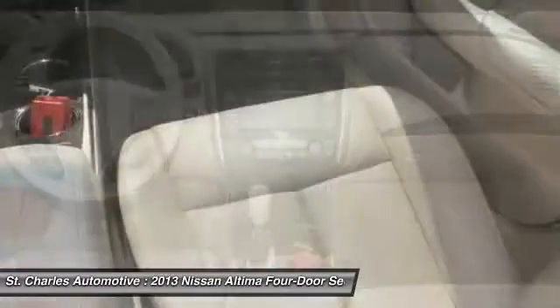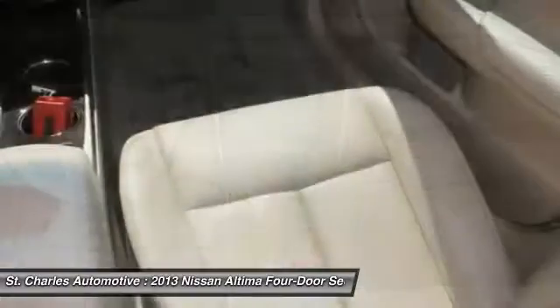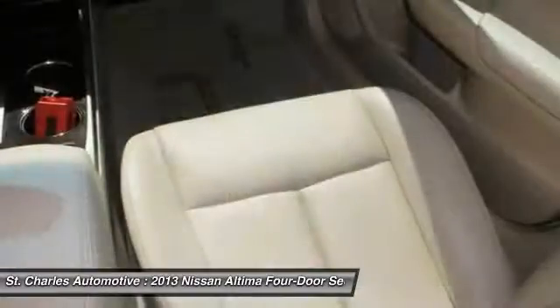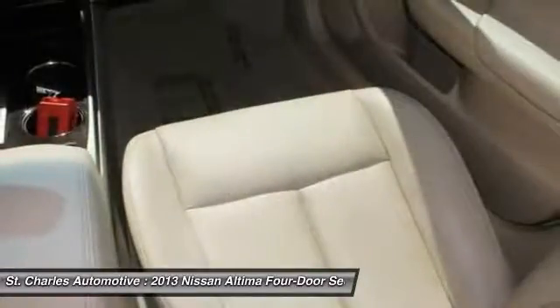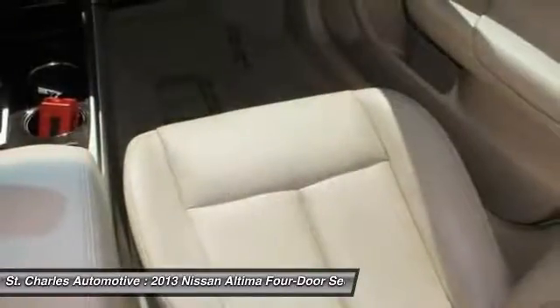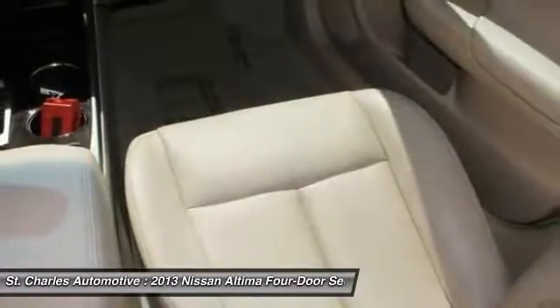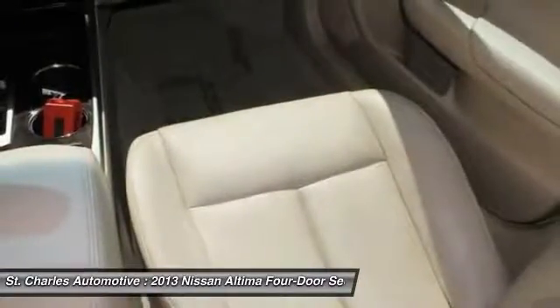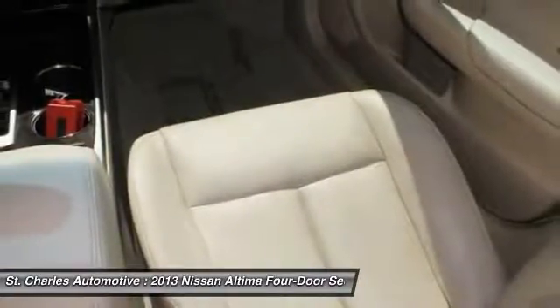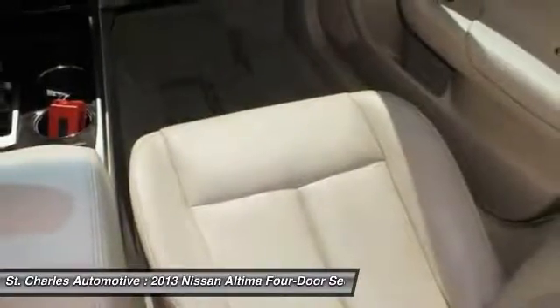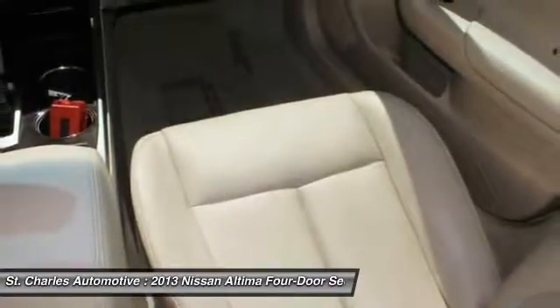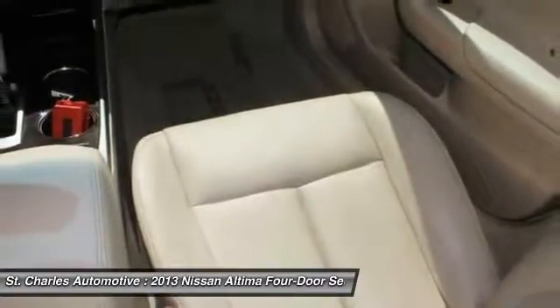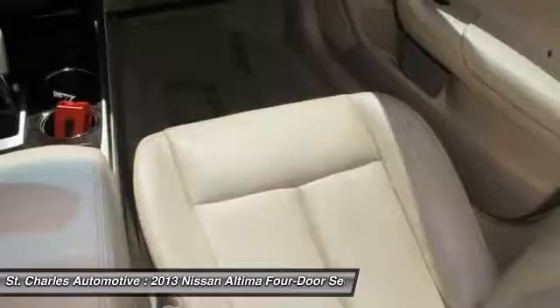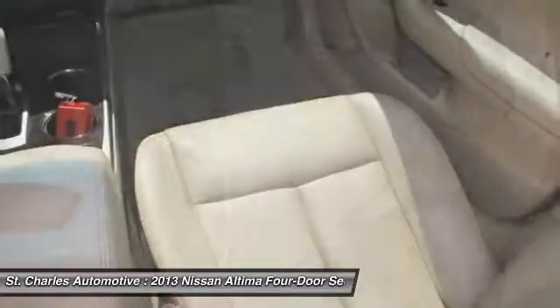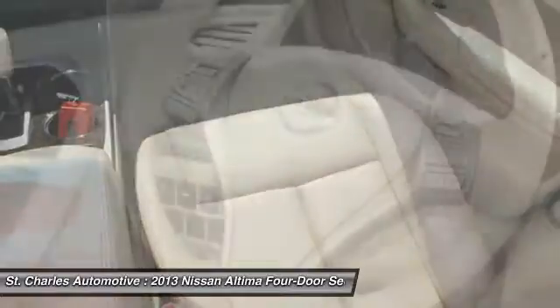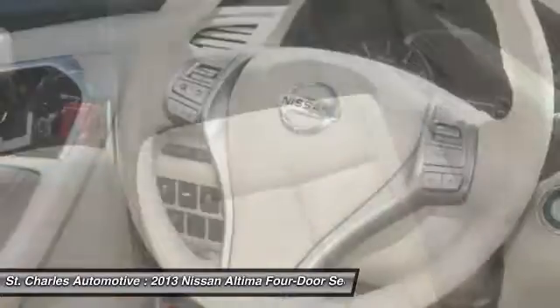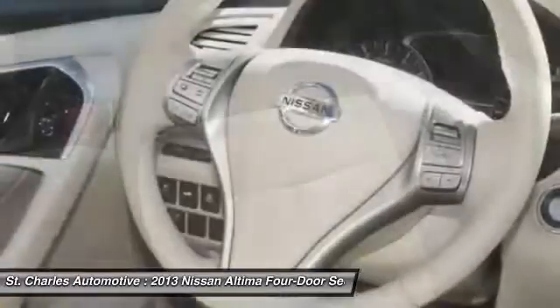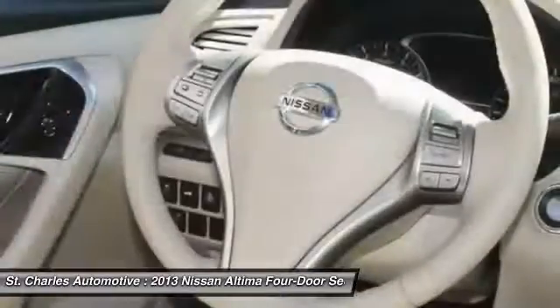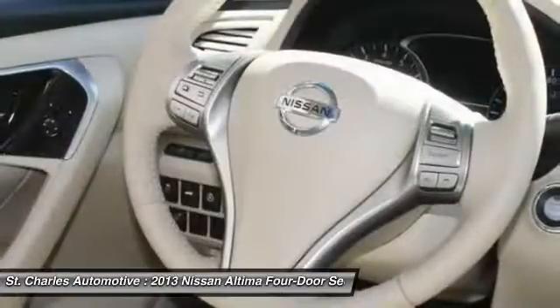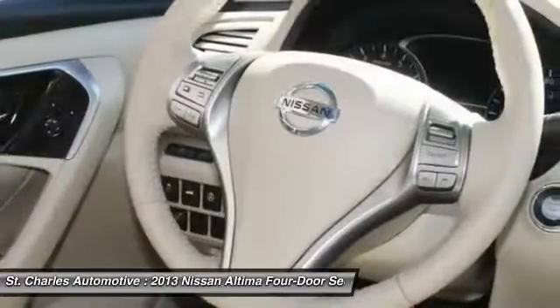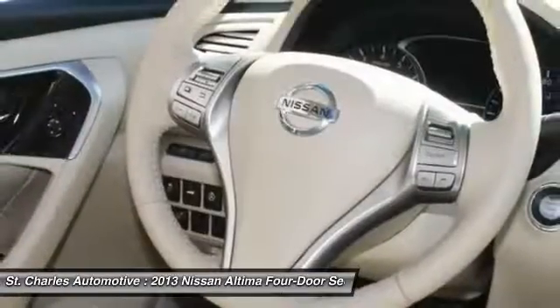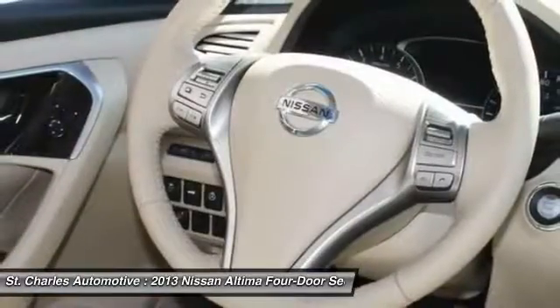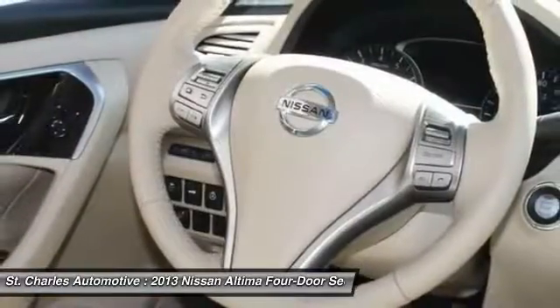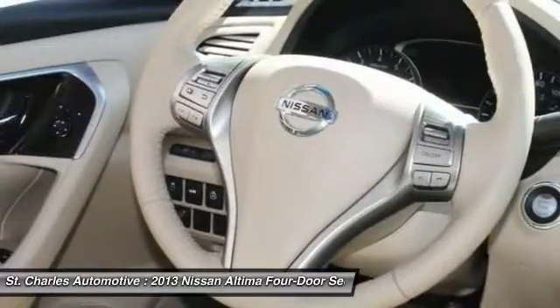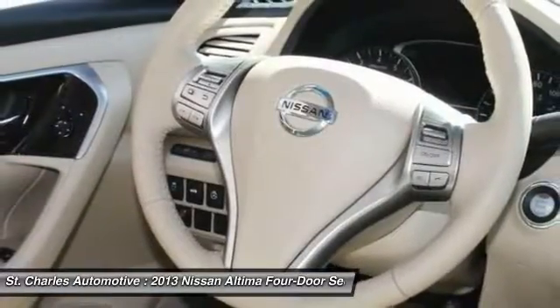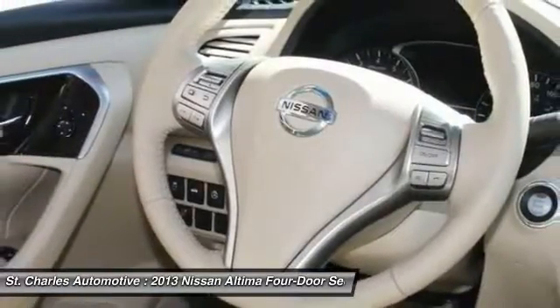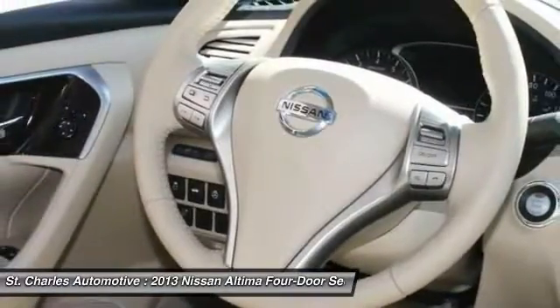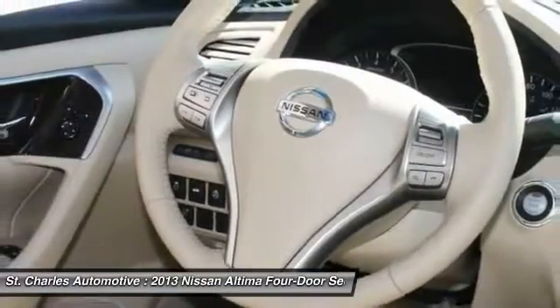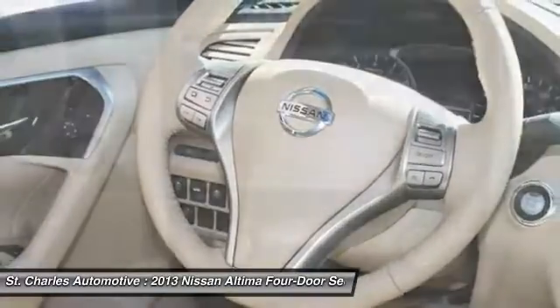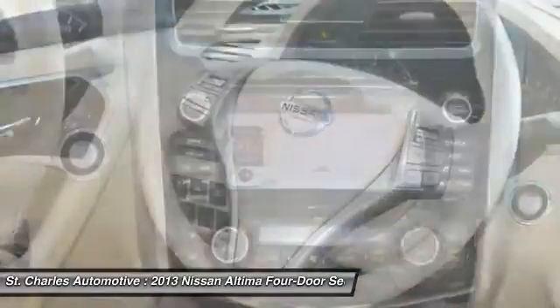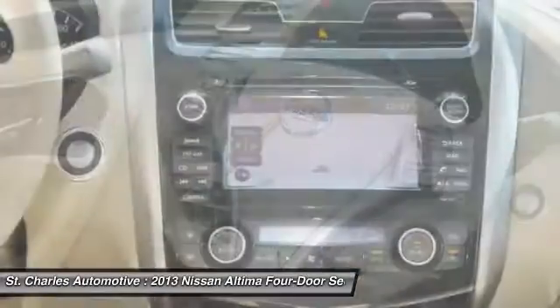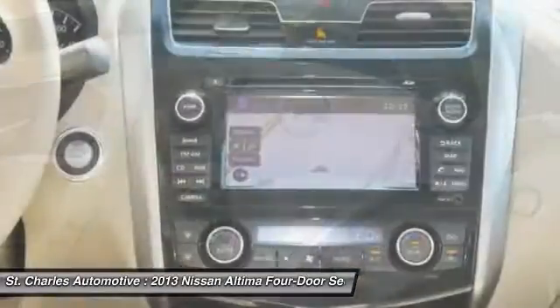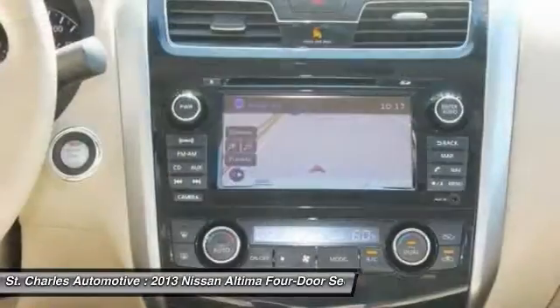heated seats, backup camera, traction control, leather-wrapped steering wheel, Bluetooth.